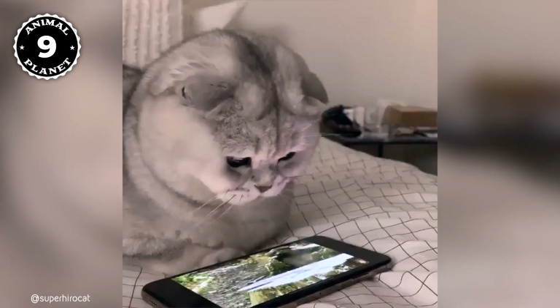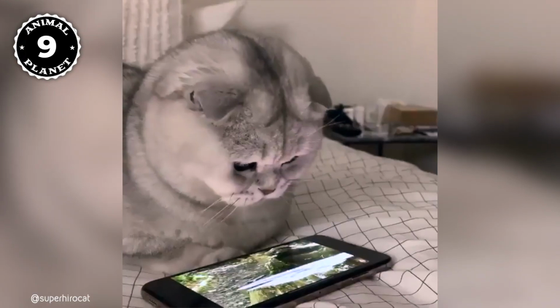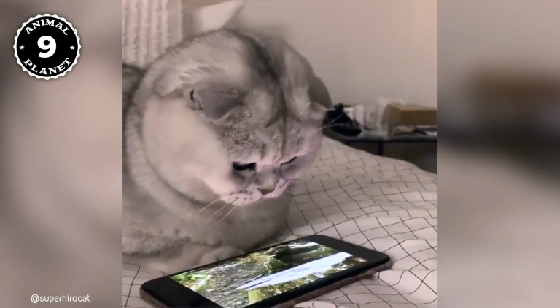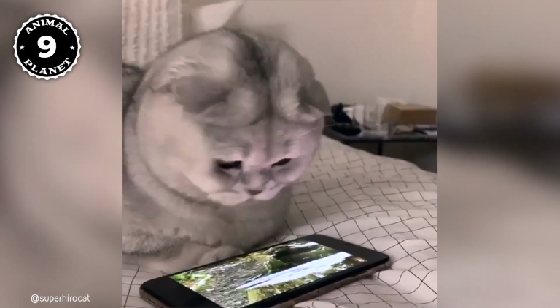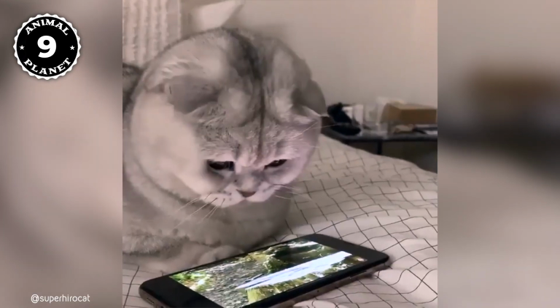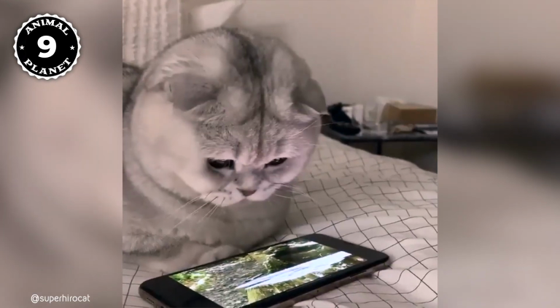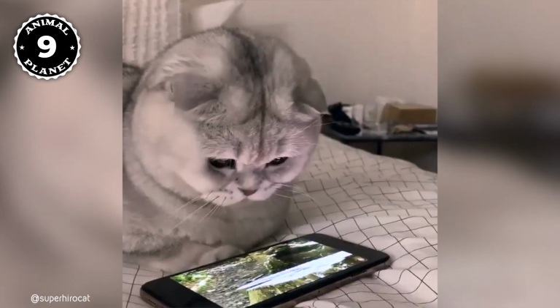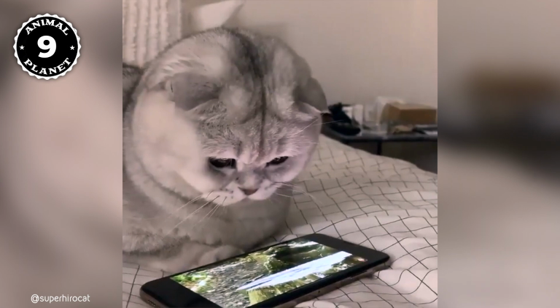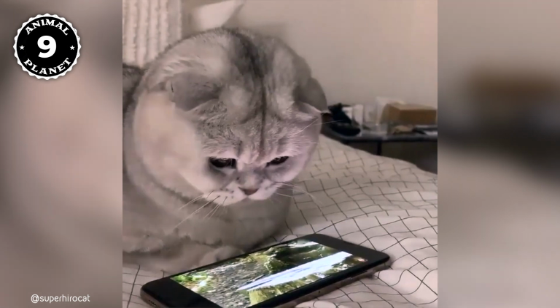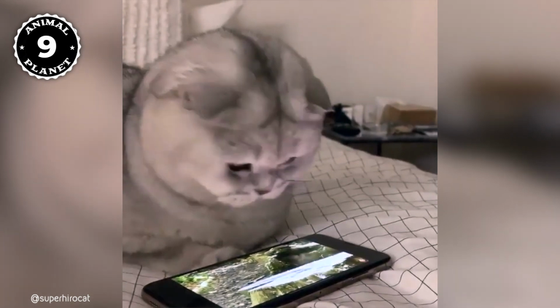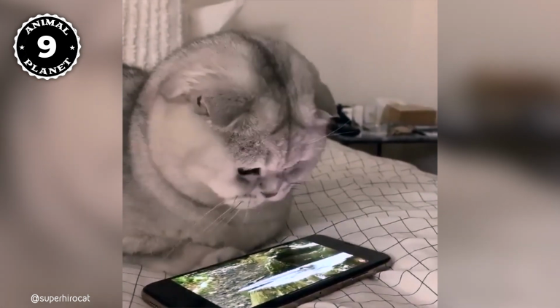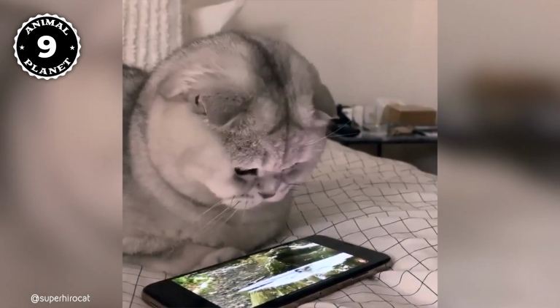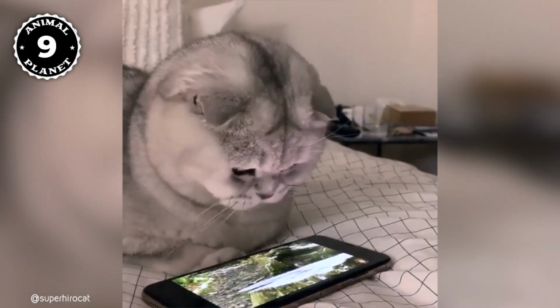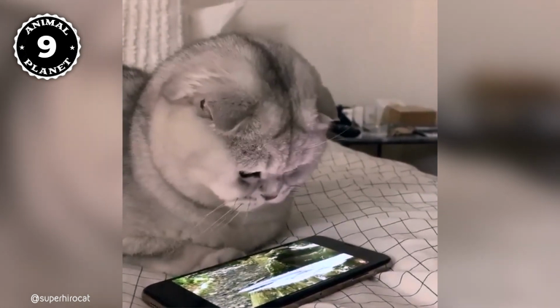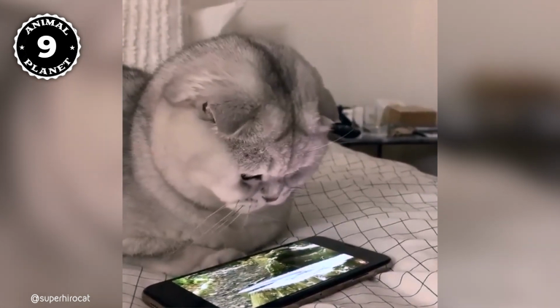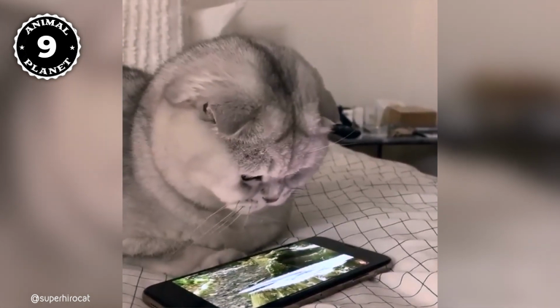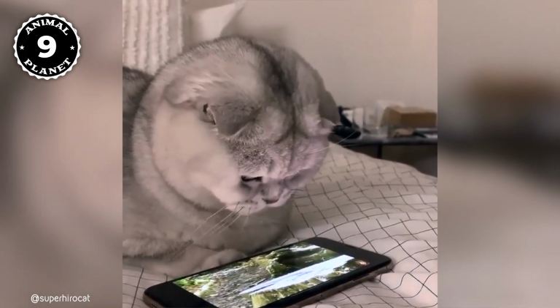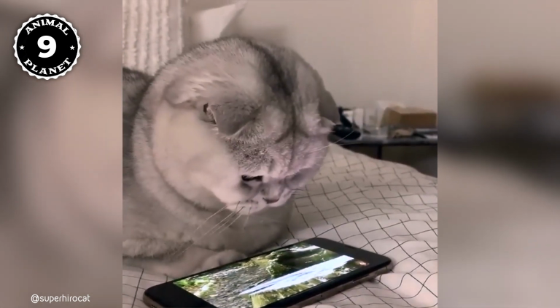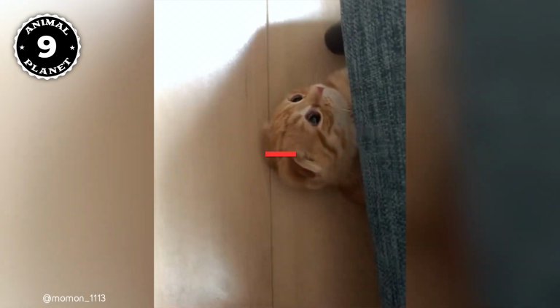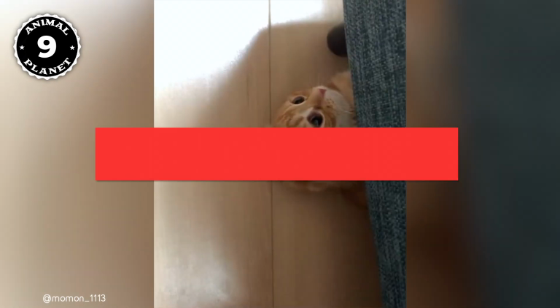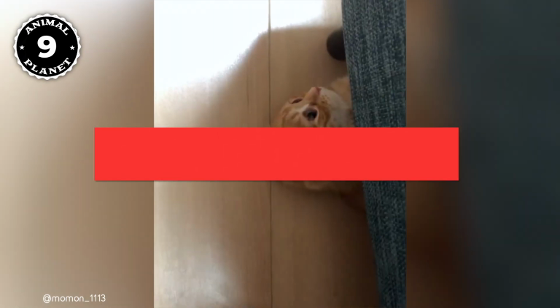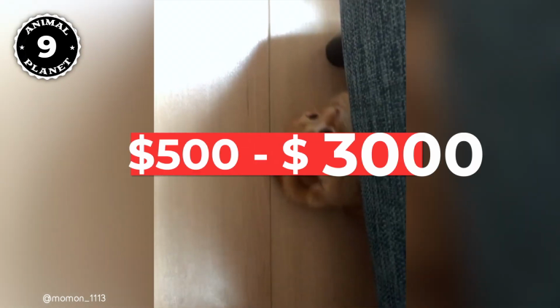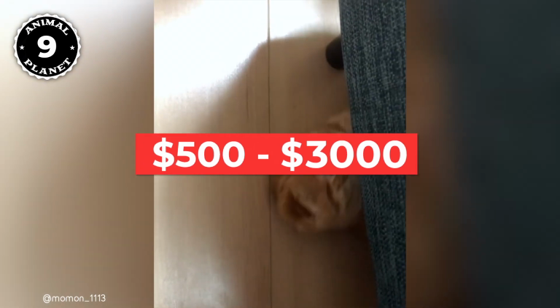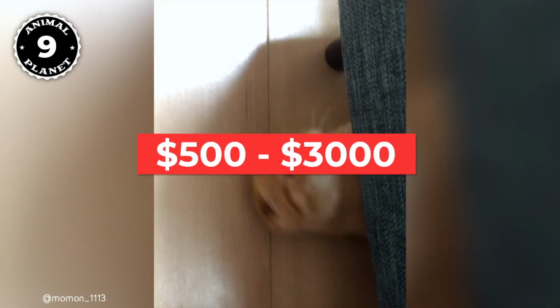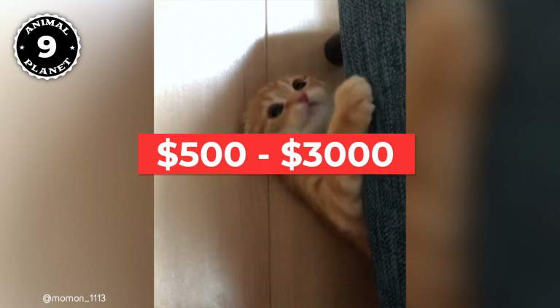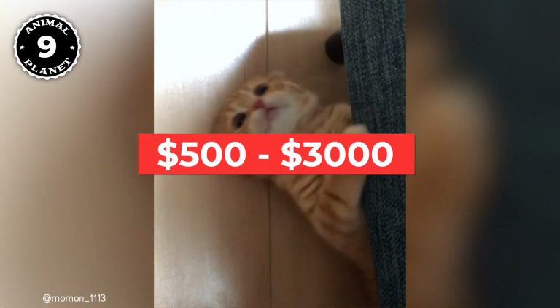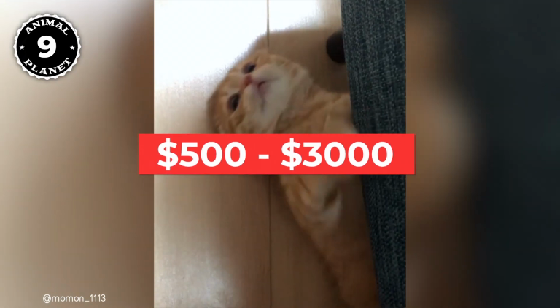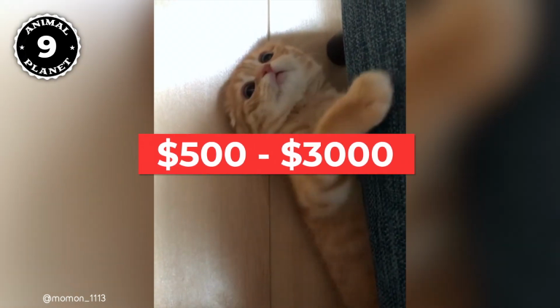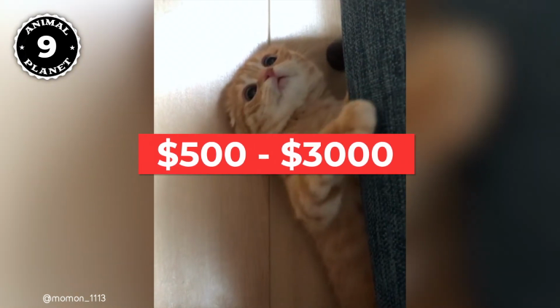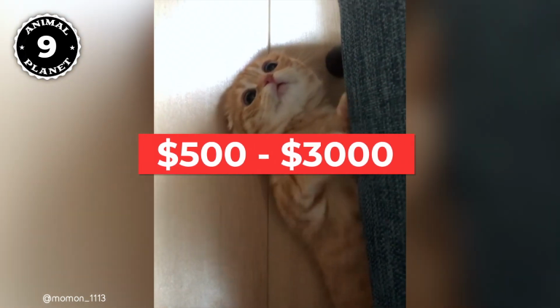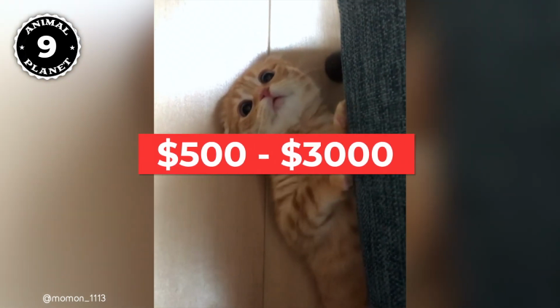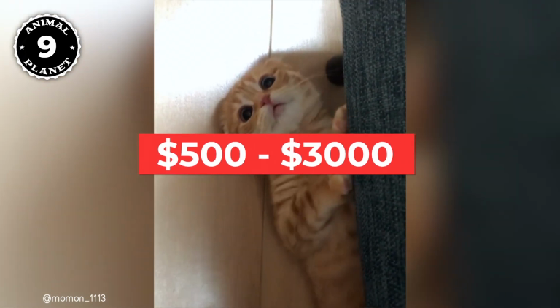Scottish Folds have the reputation for being very healthy and not very picky with their food. Both these reasons make the cat's lifespan greater, which could explain why they are more expensive too. The price of these cats can vary according to size, color, or pattern, and ranges from $500 to $3,000.